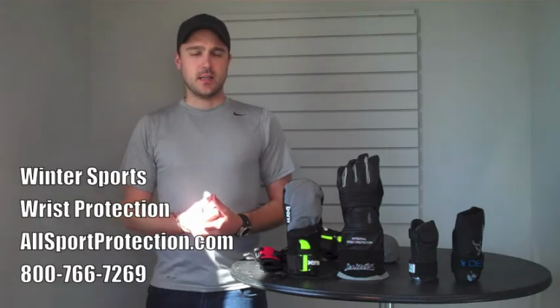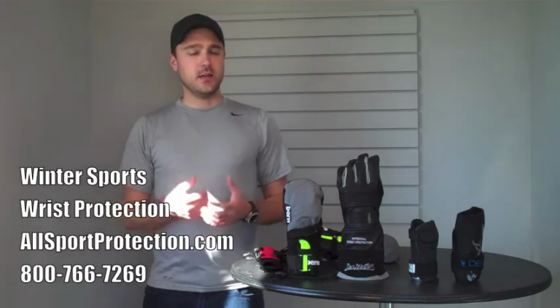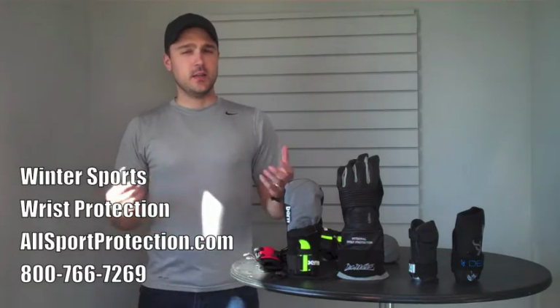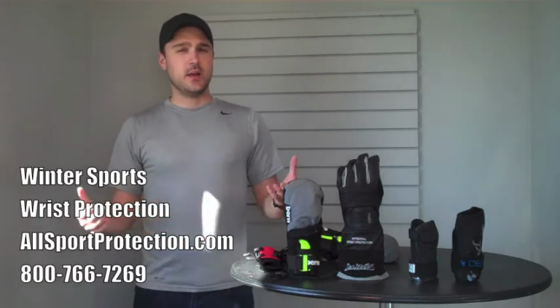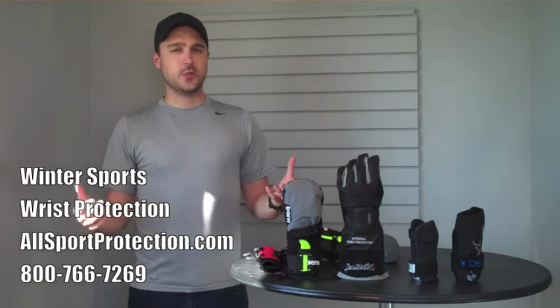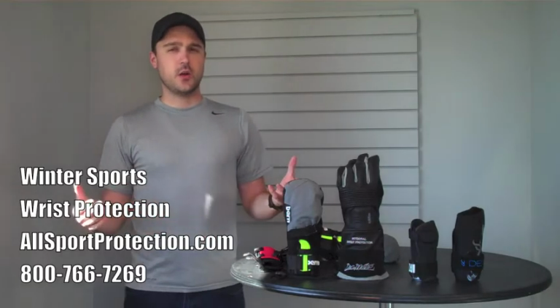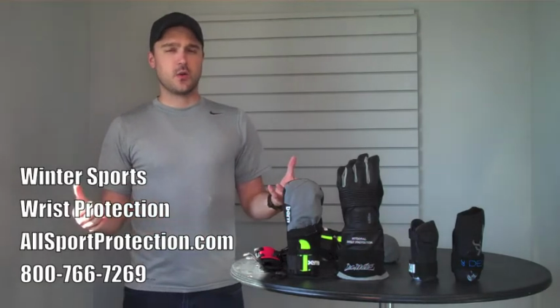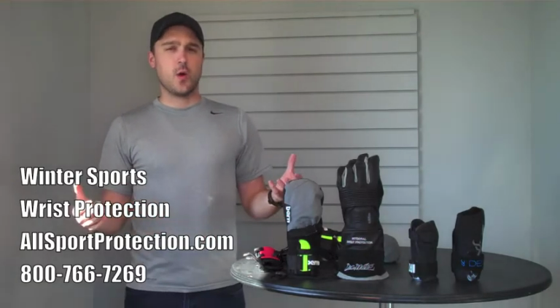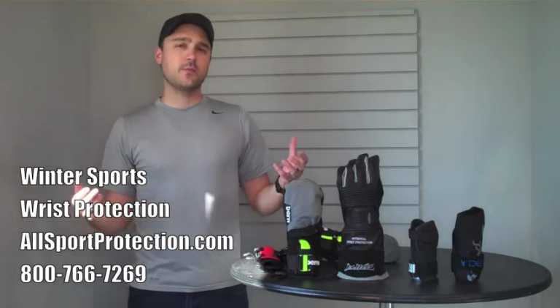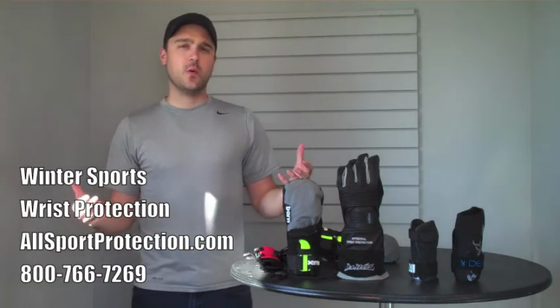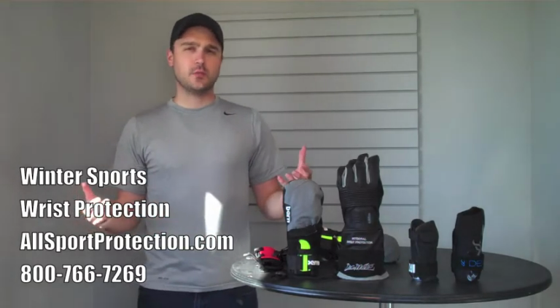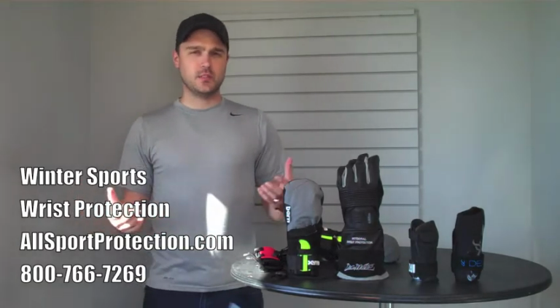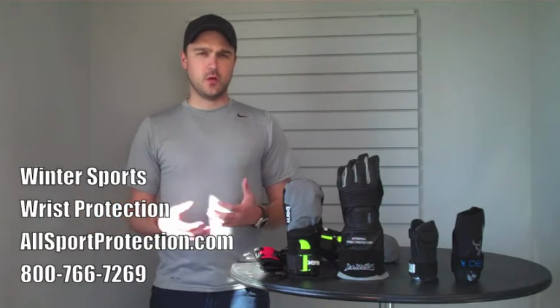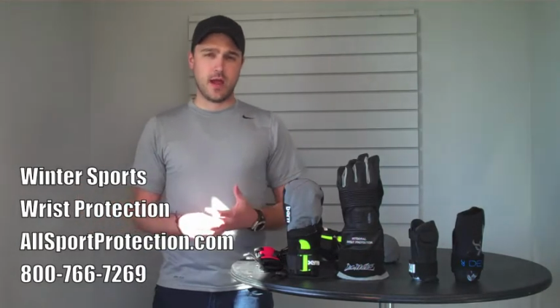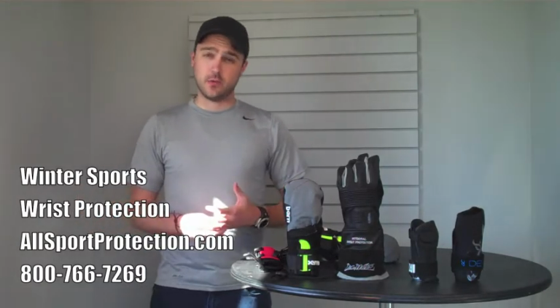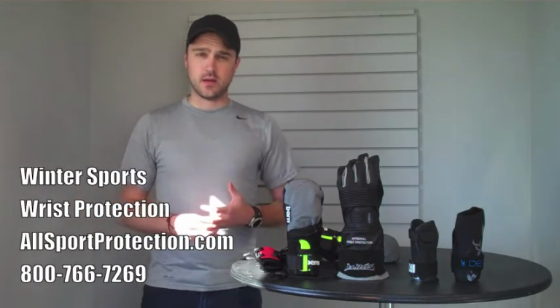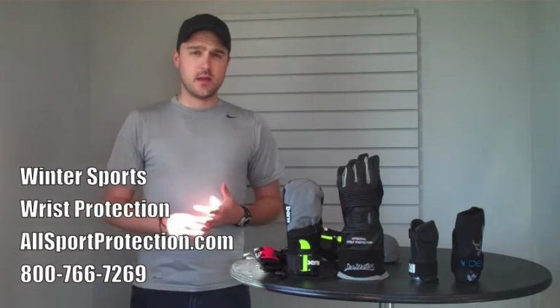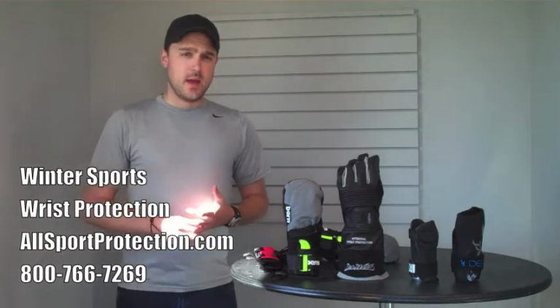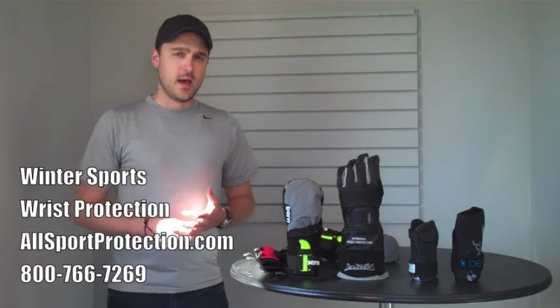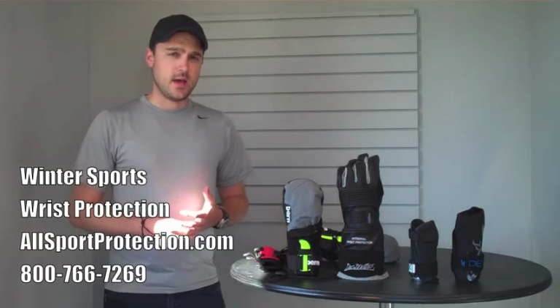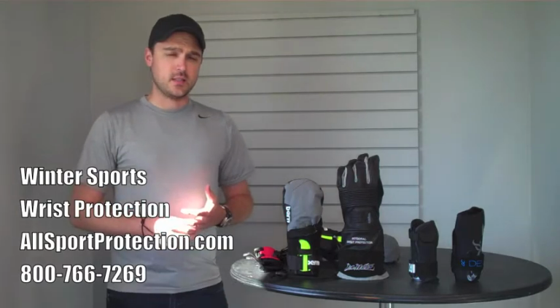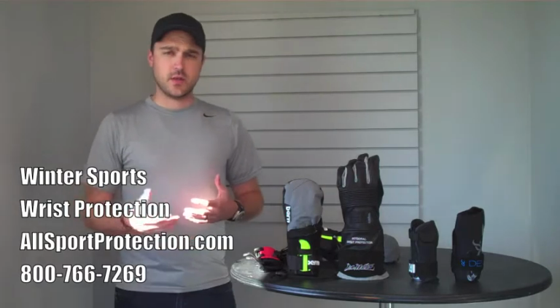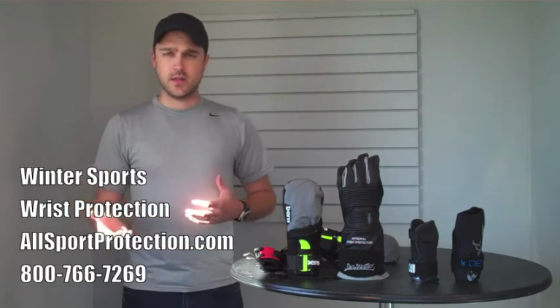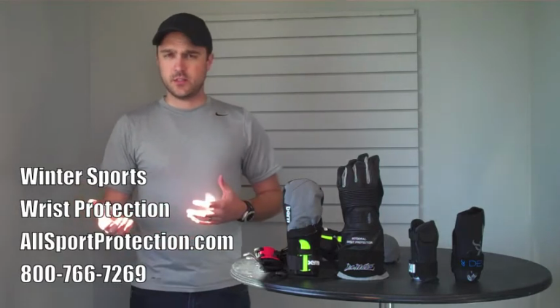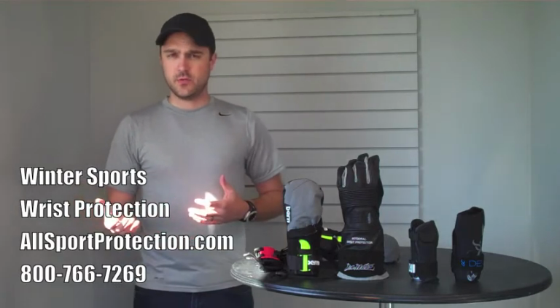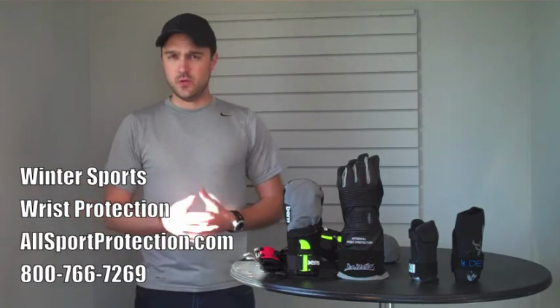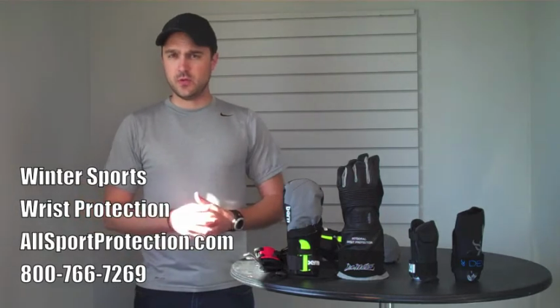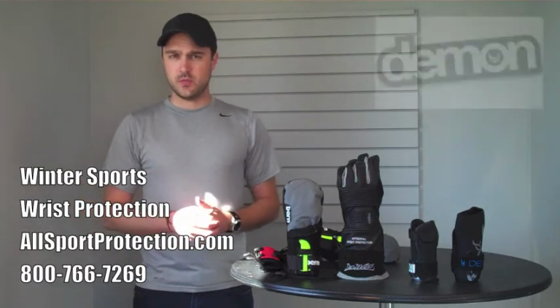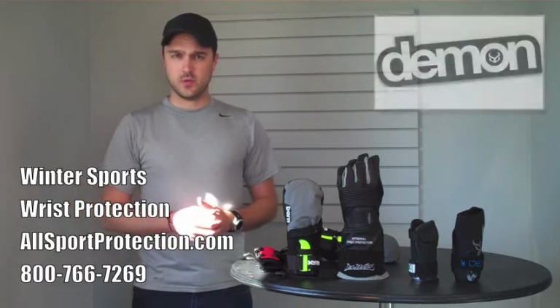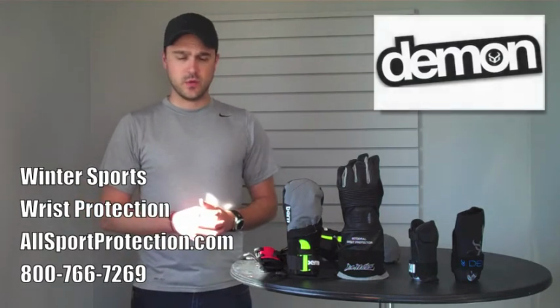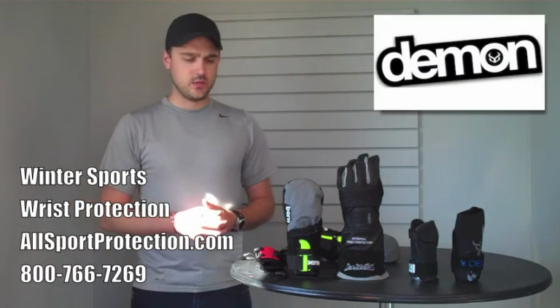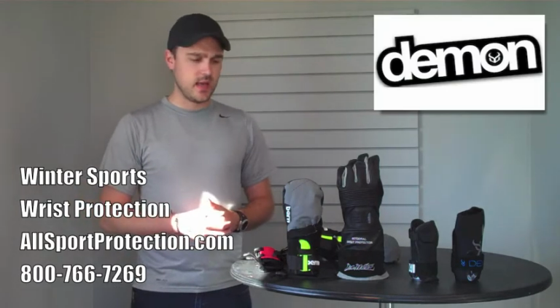Luckily, there actually are quite a few options out there and so I thought I'd just review some of those with you today.